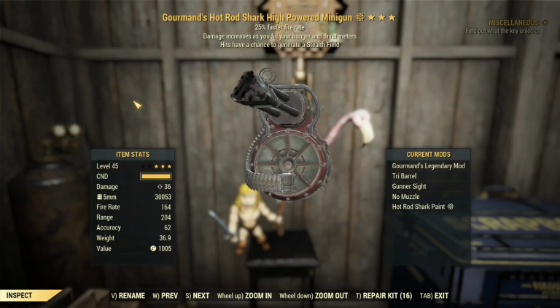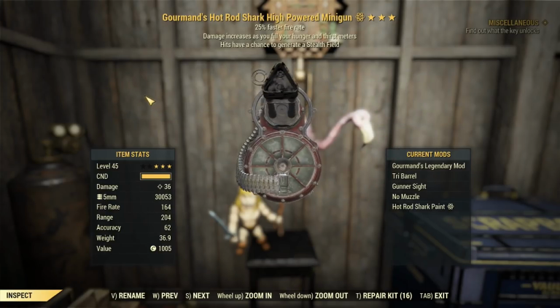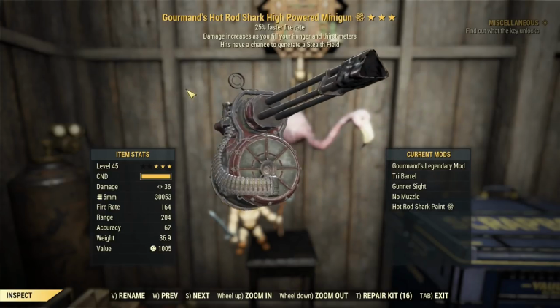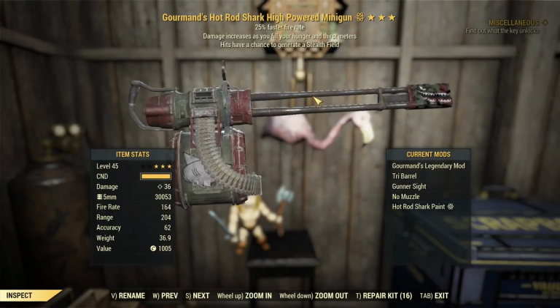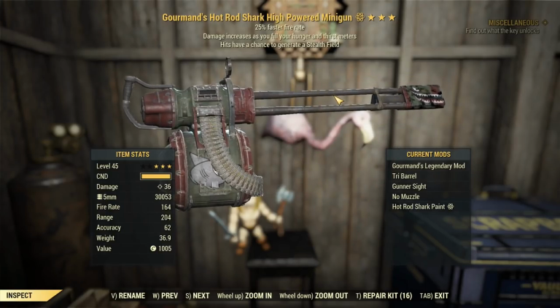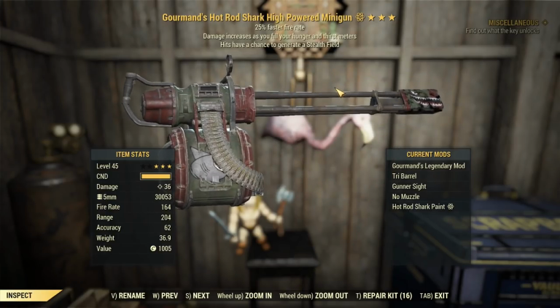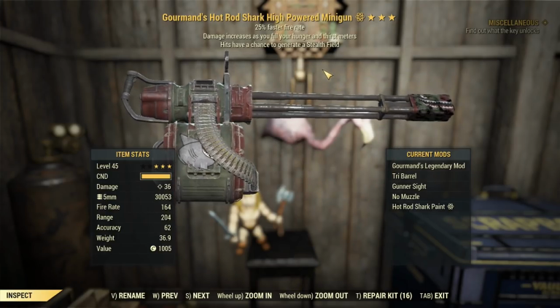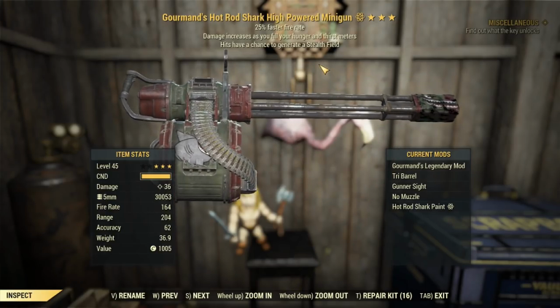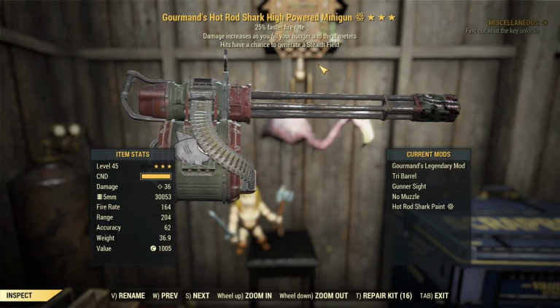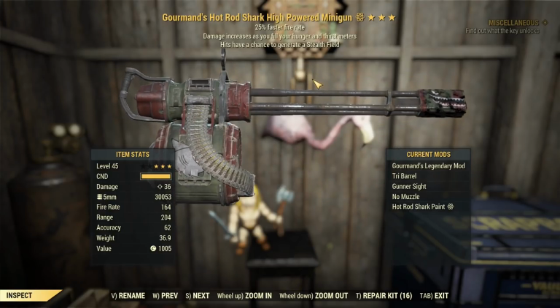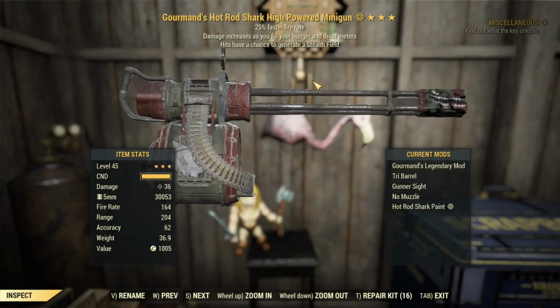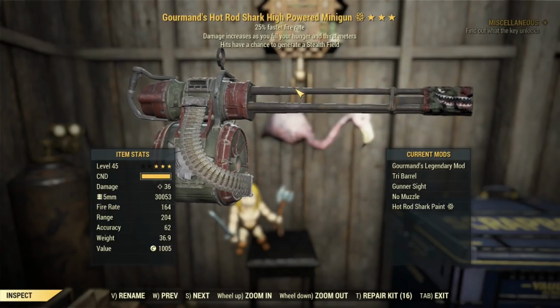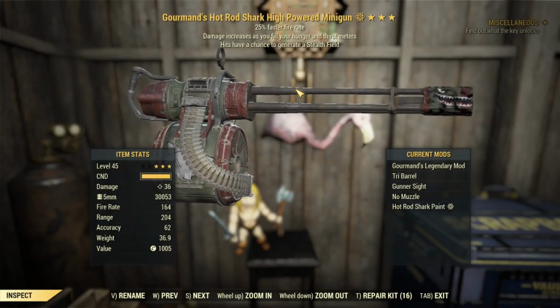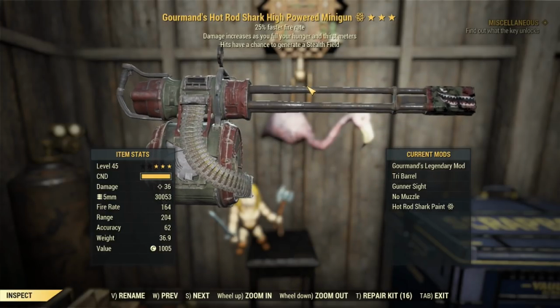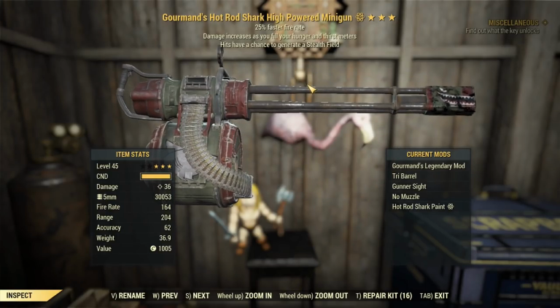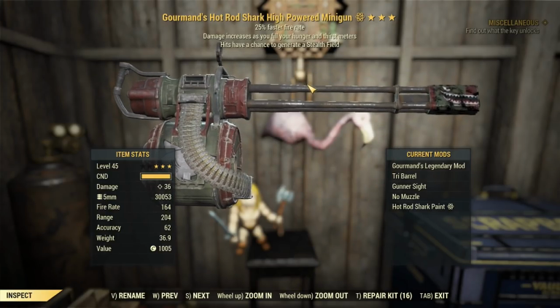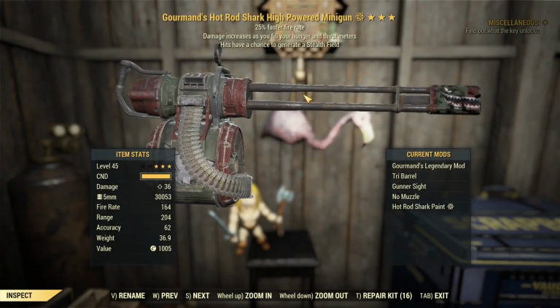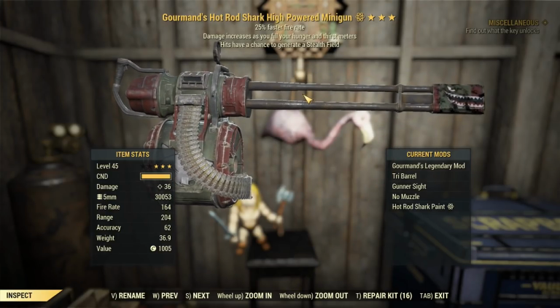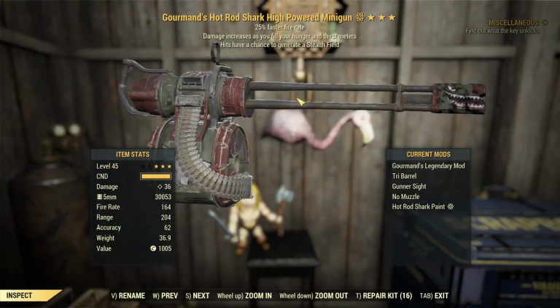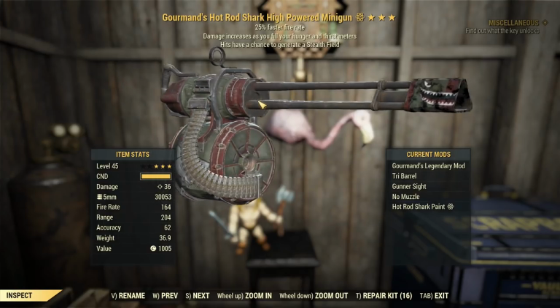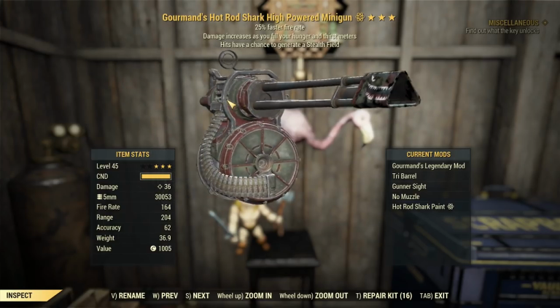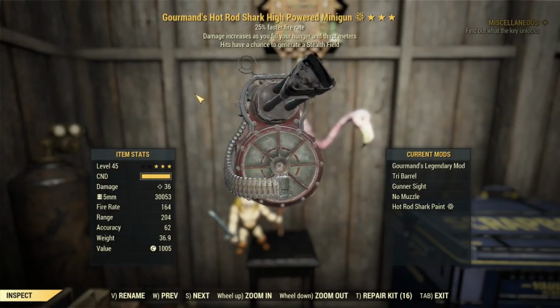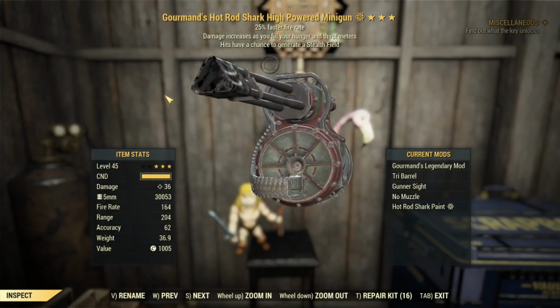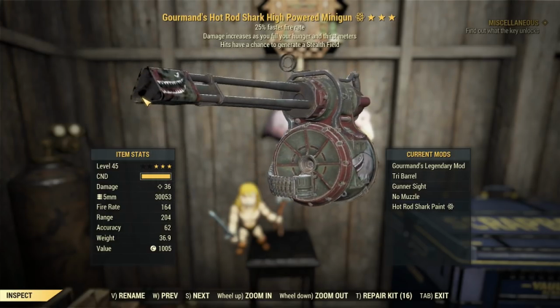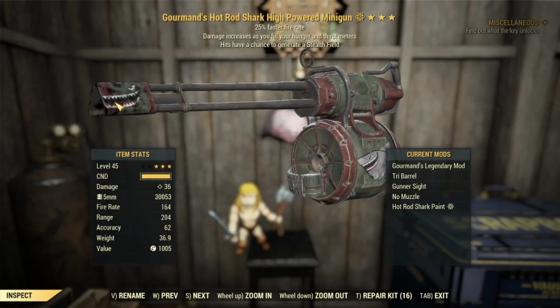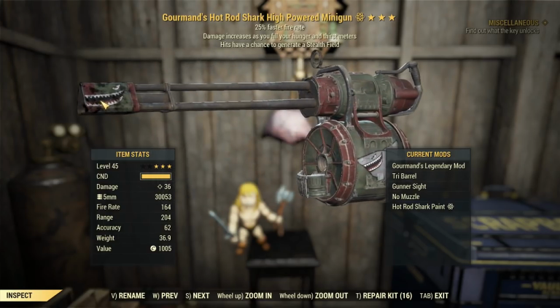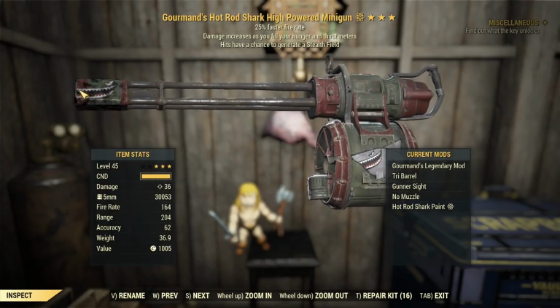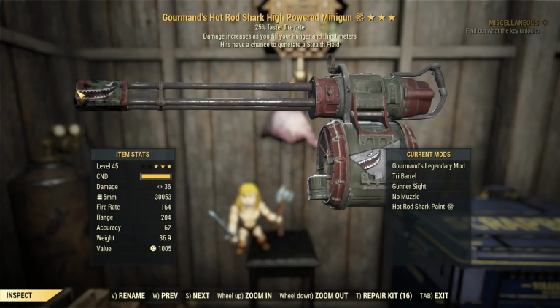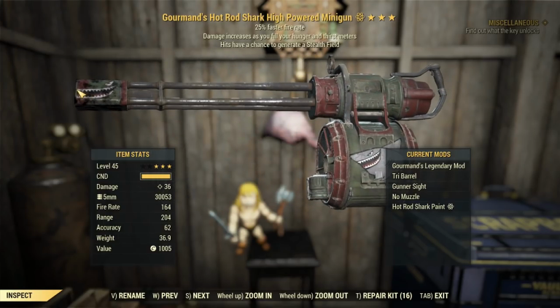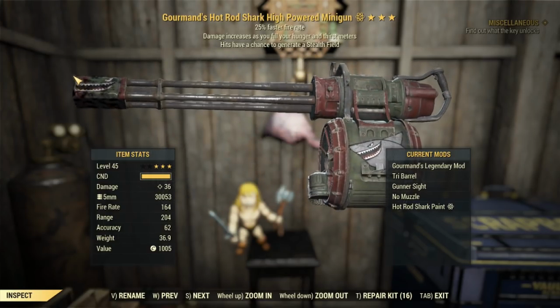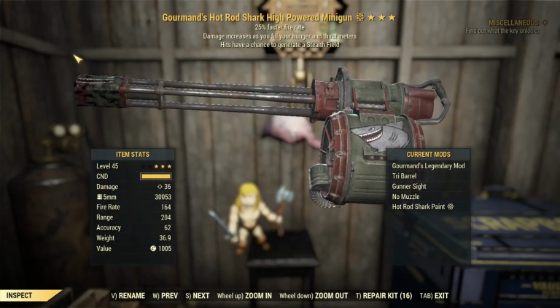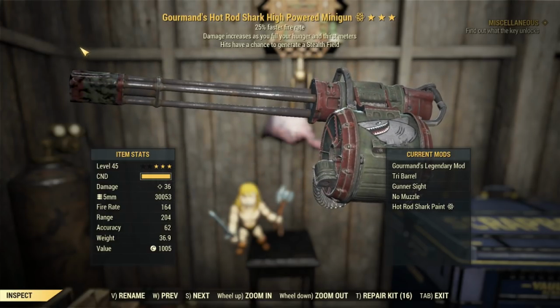G'day, this is Captain Ubin. This is a Gormon's minigun with 25% faster fire rate and hits have a chance to generate a stealth field.